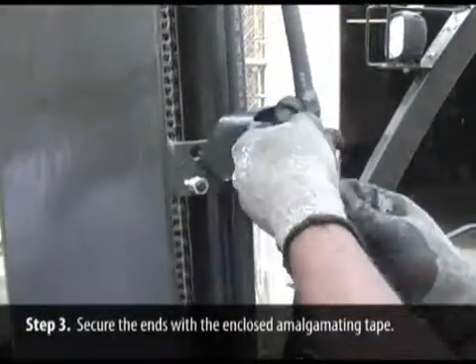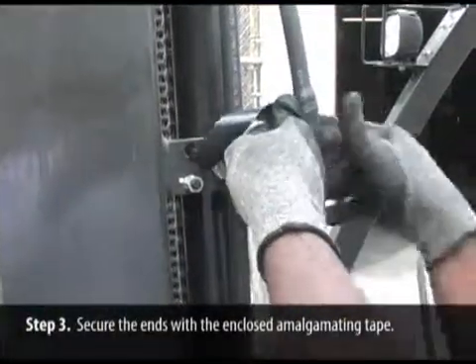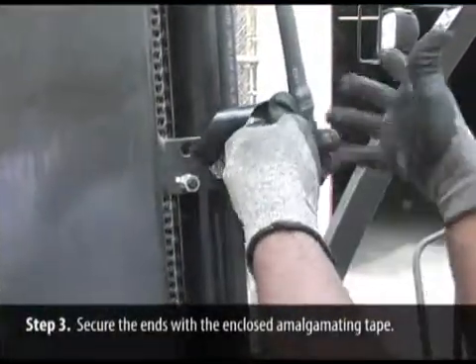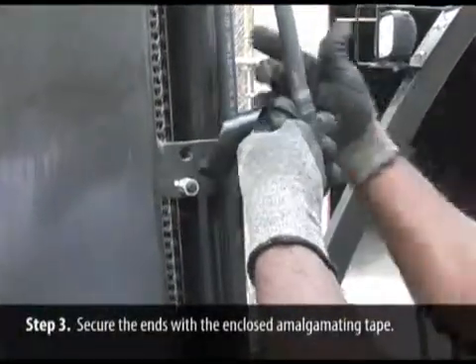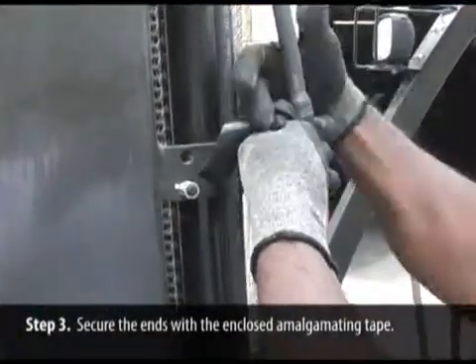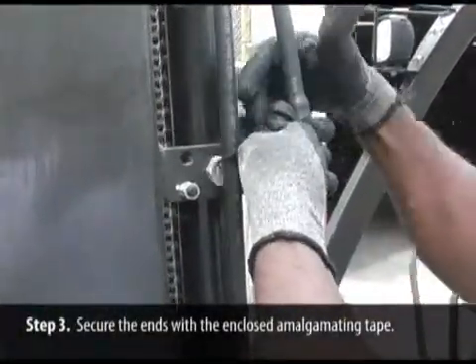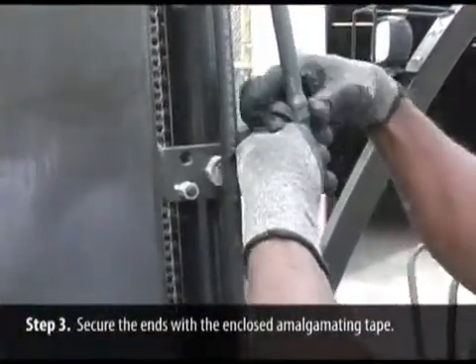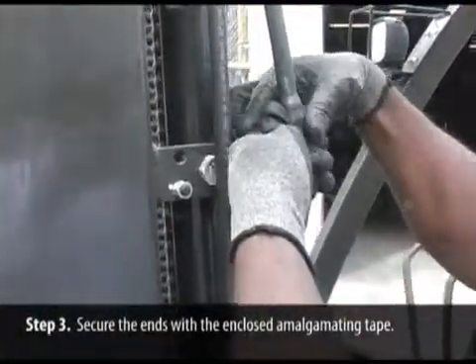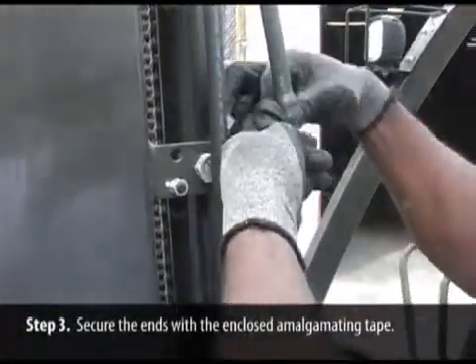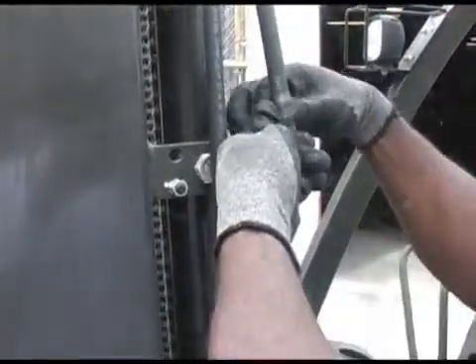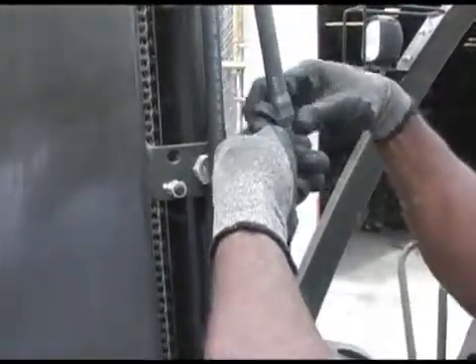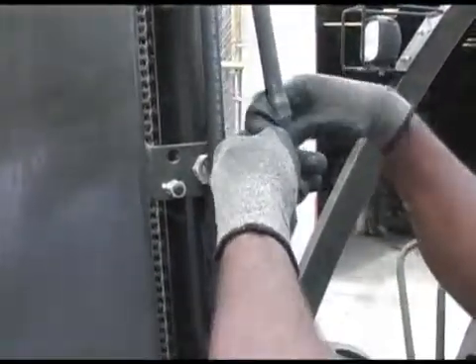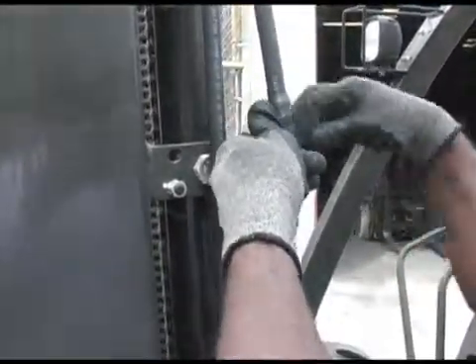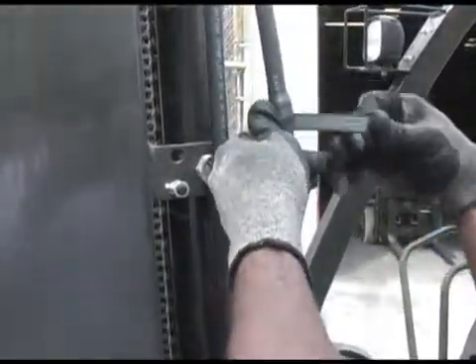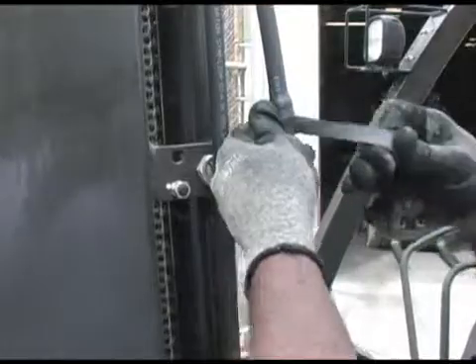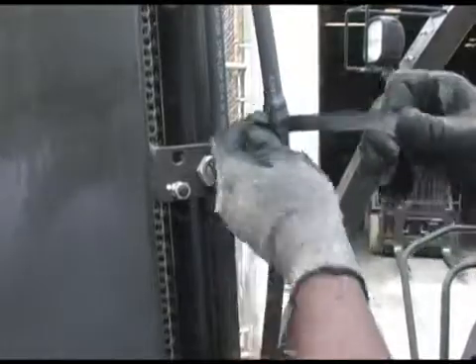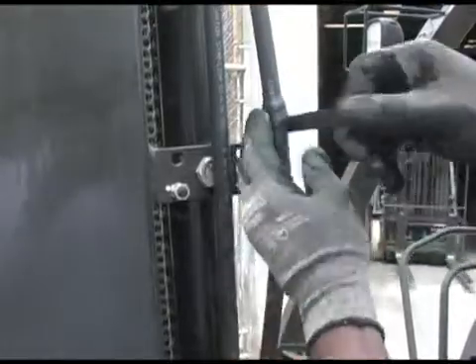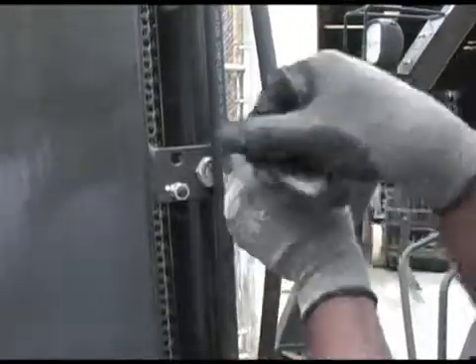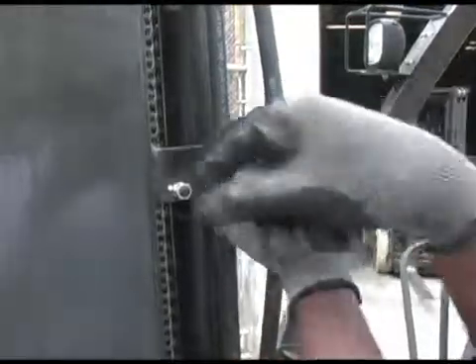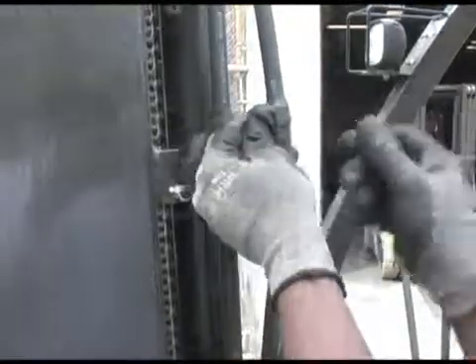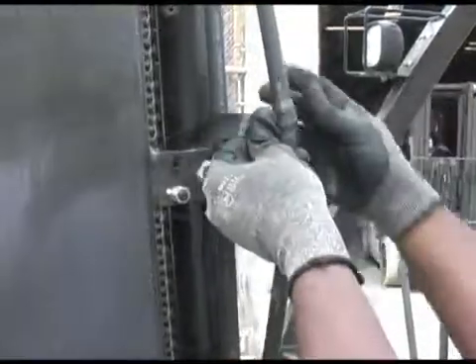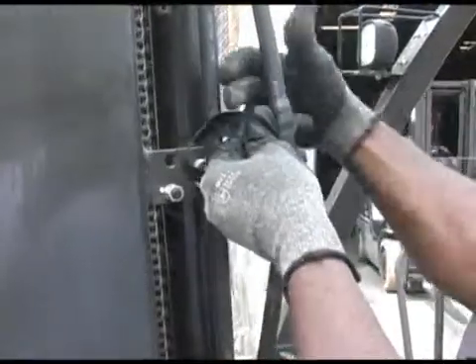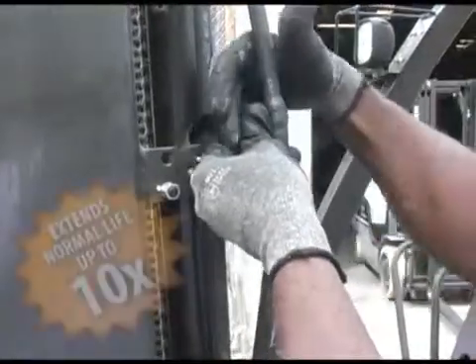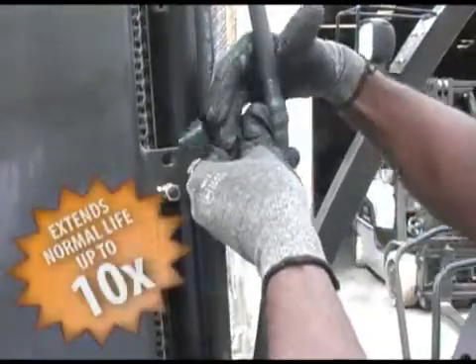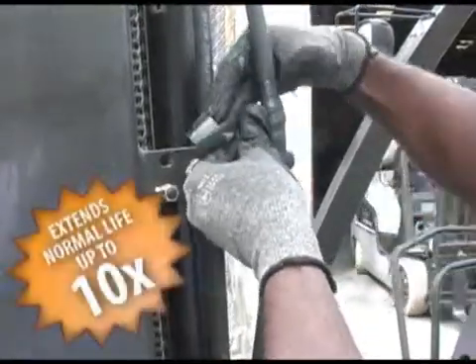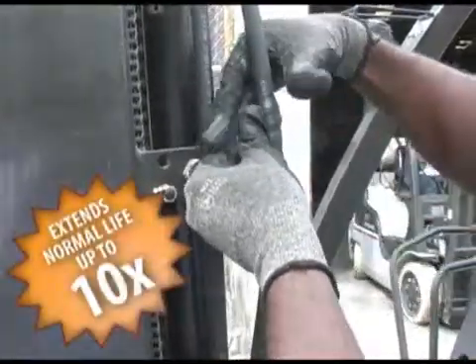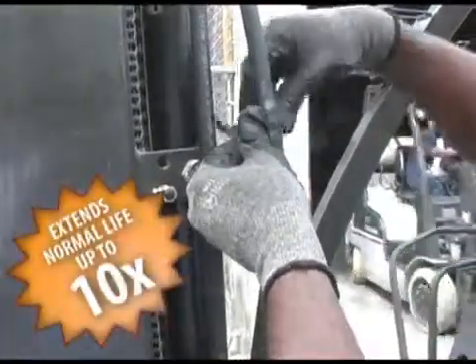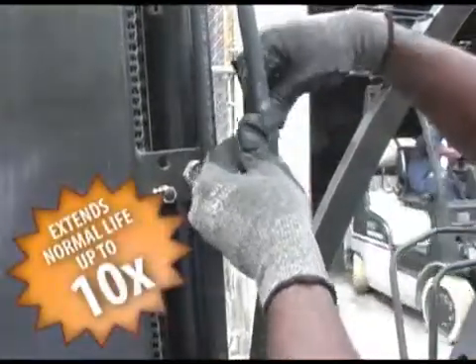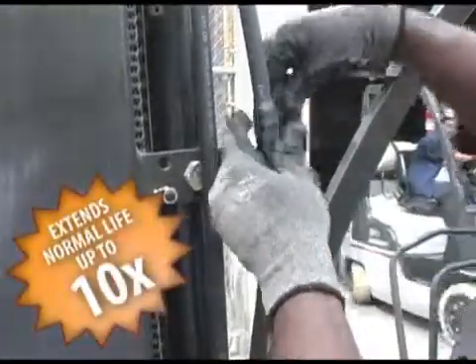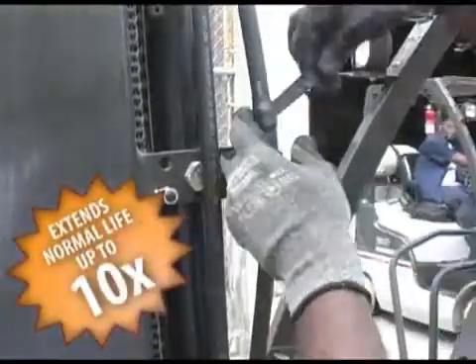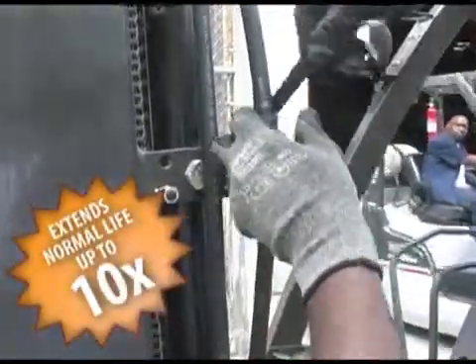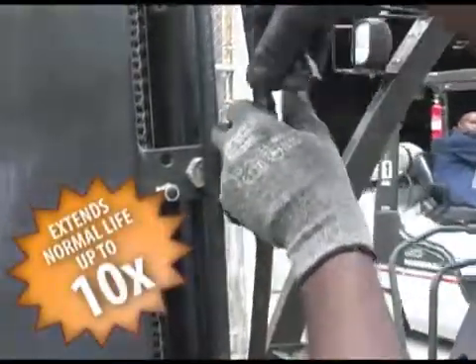And there you have it! Boa Wrap's state-of-the-art abrasion protection has extended the normal life of this hose ten times.